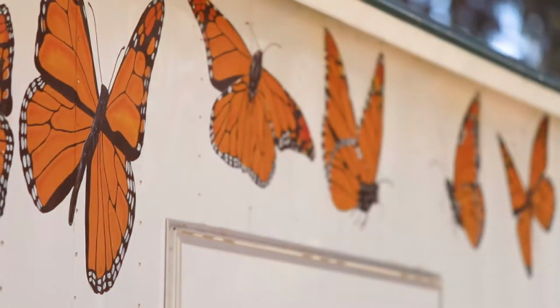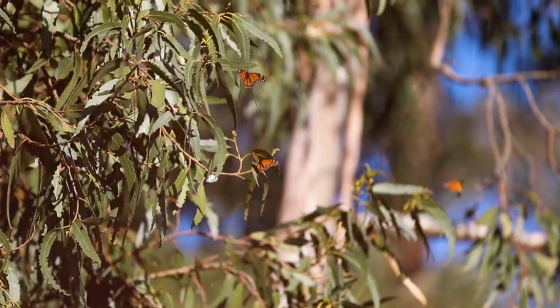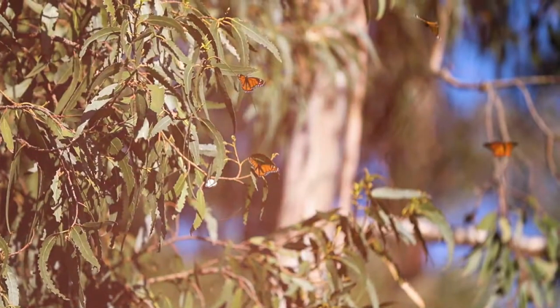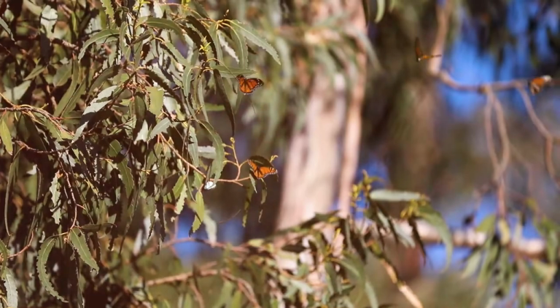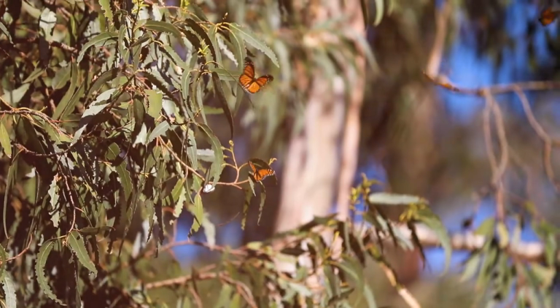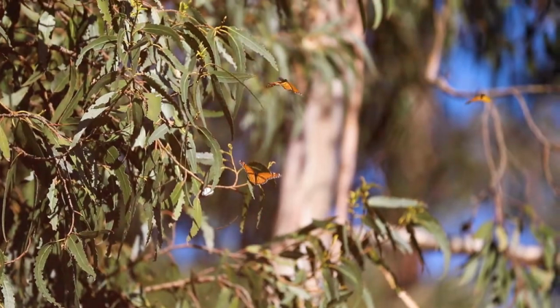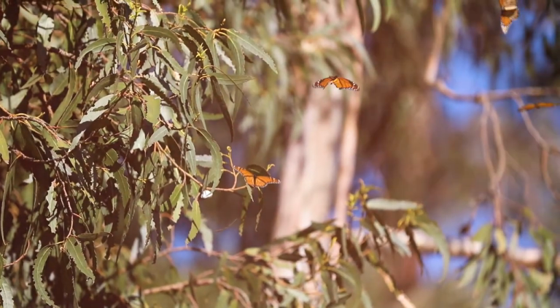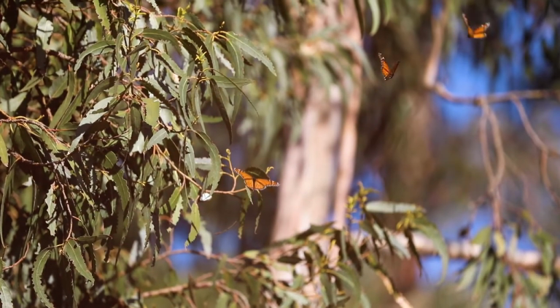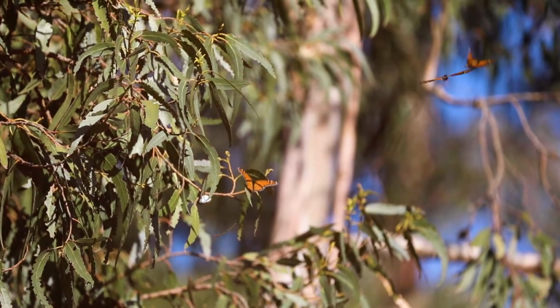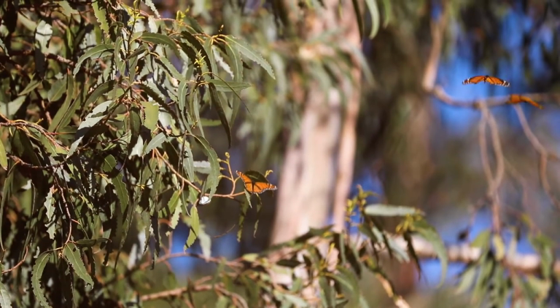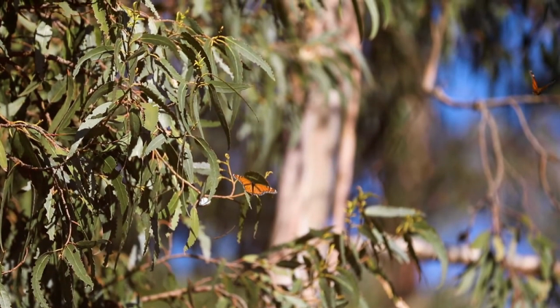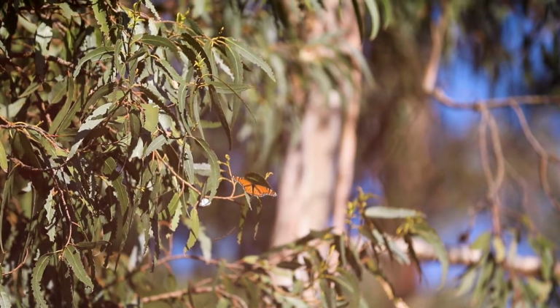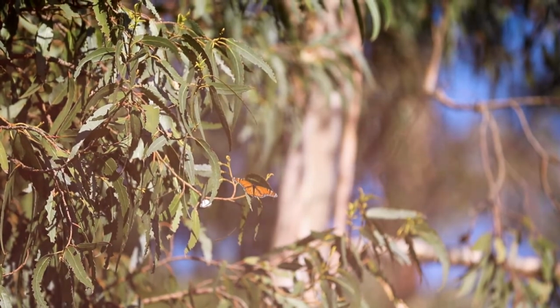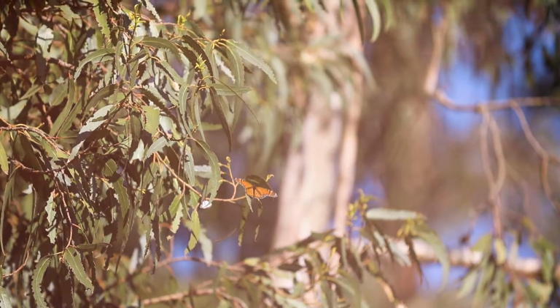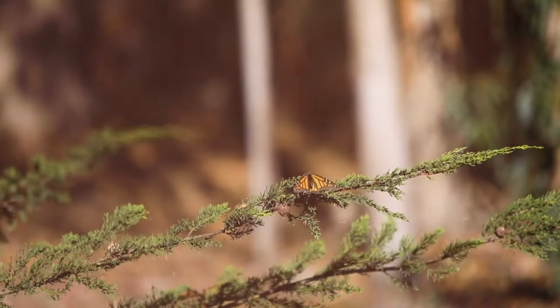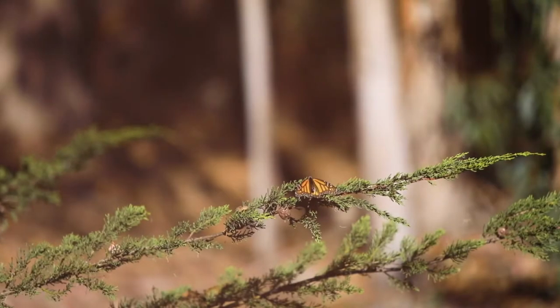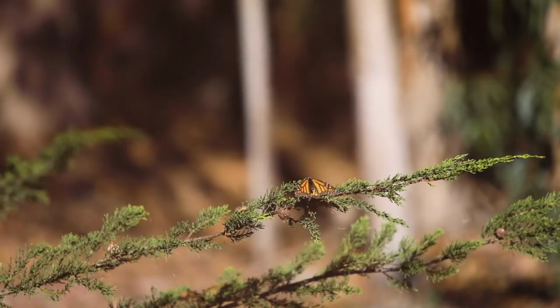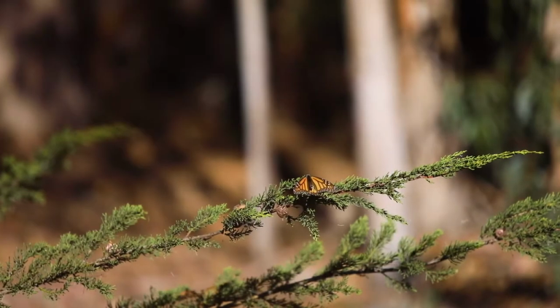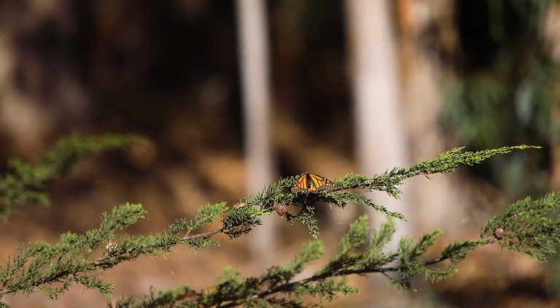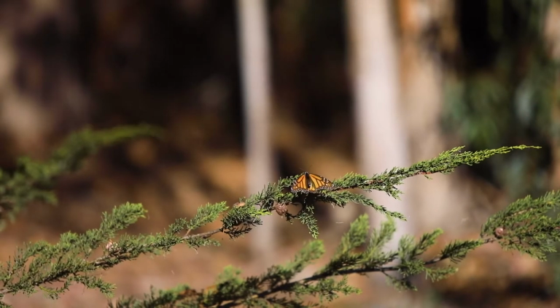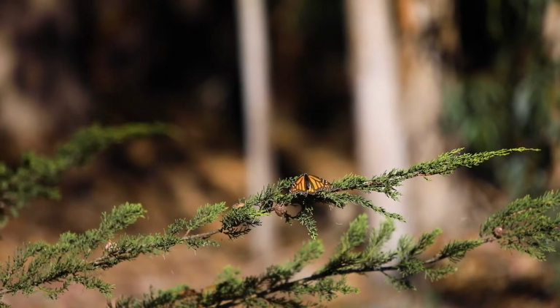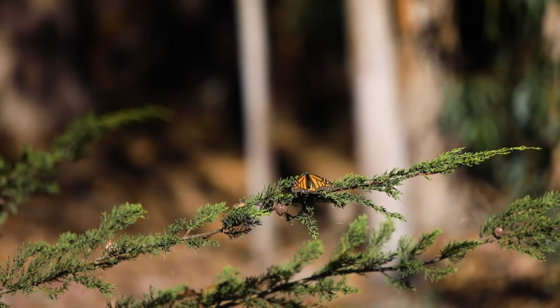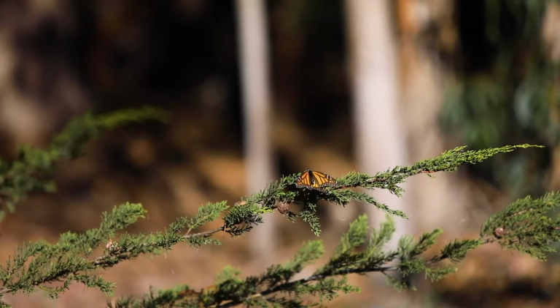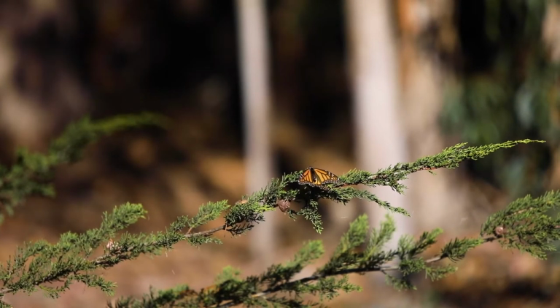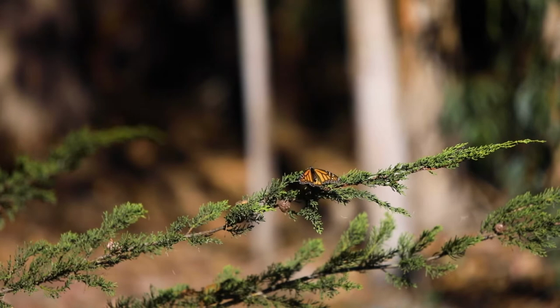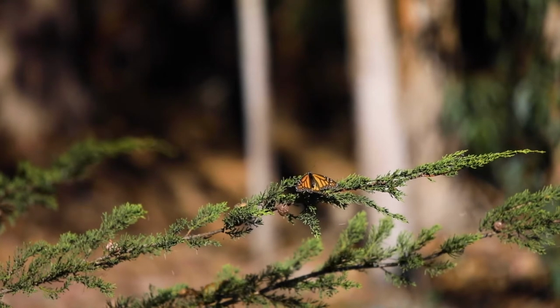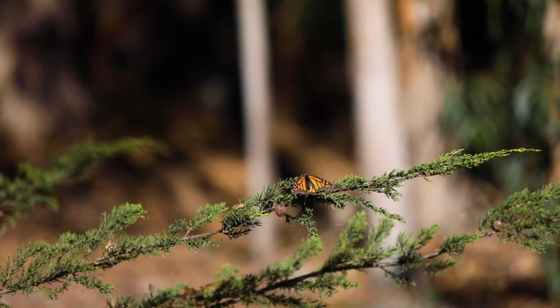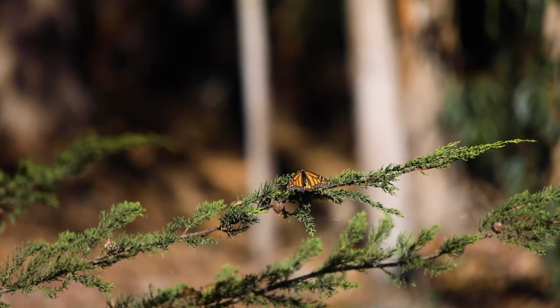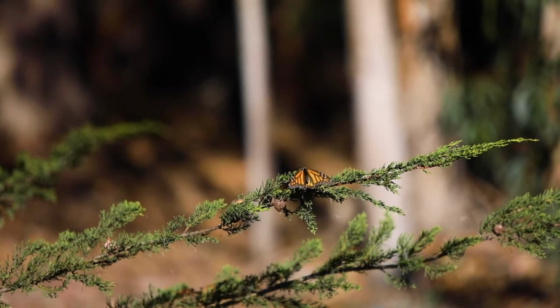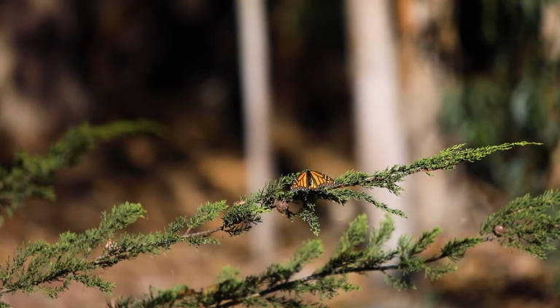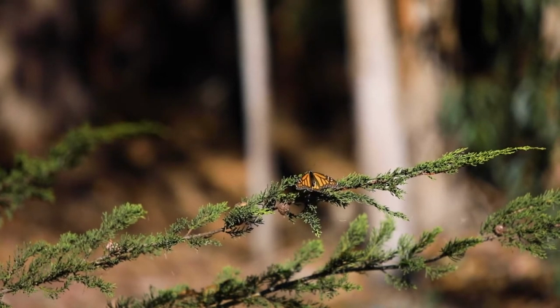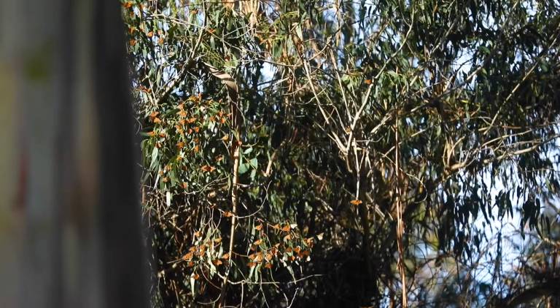The best time to visit the grove is when they're actually here, so the overwintering season, which is between November and early February historically.